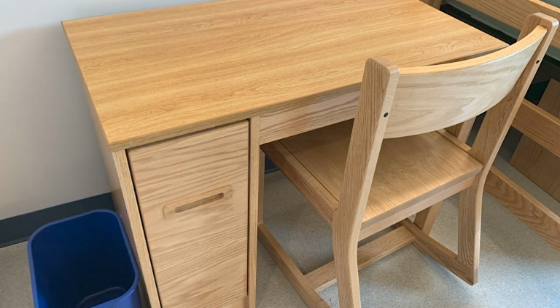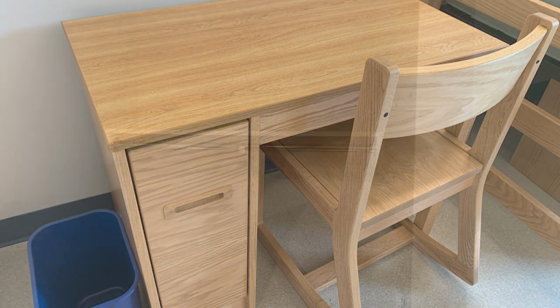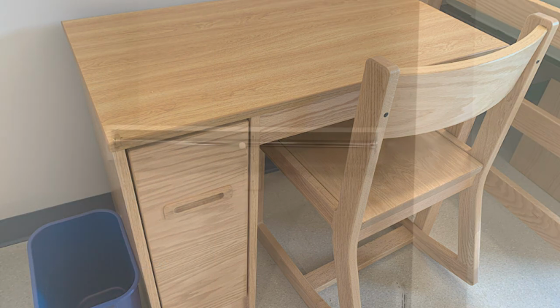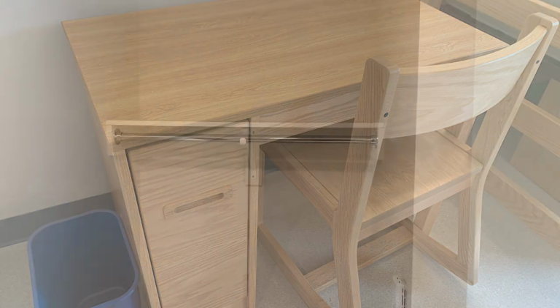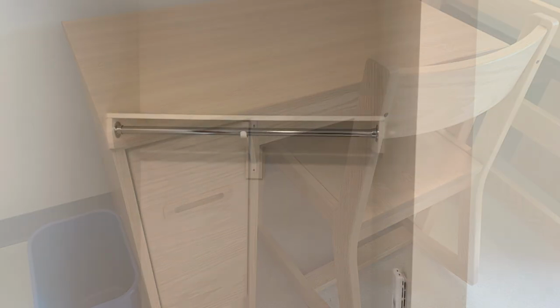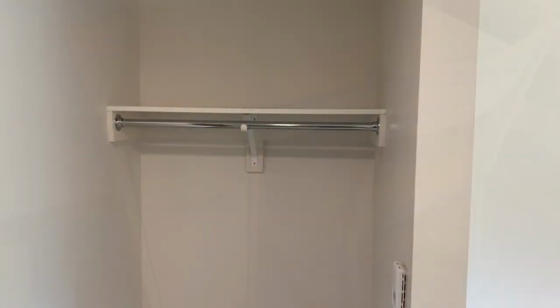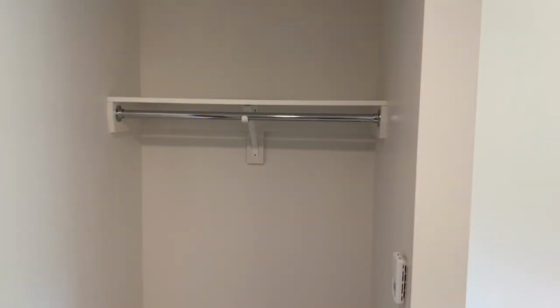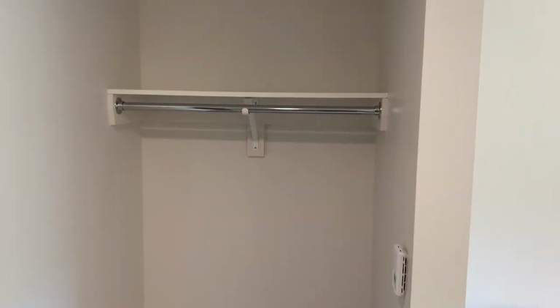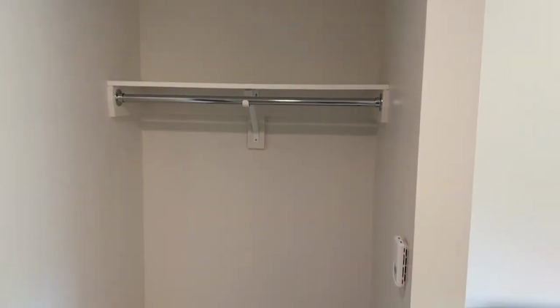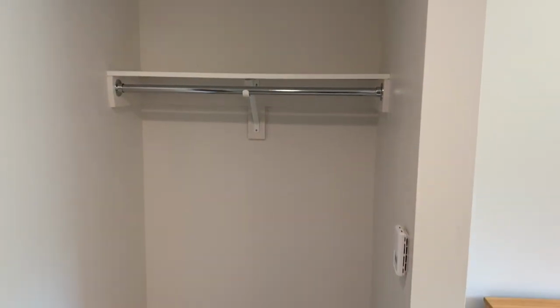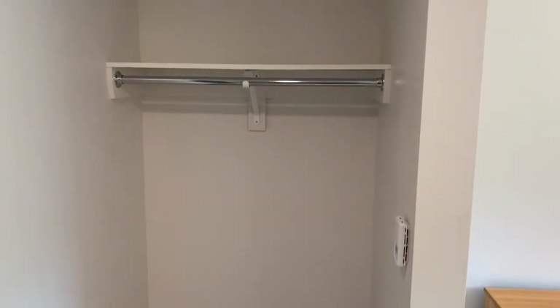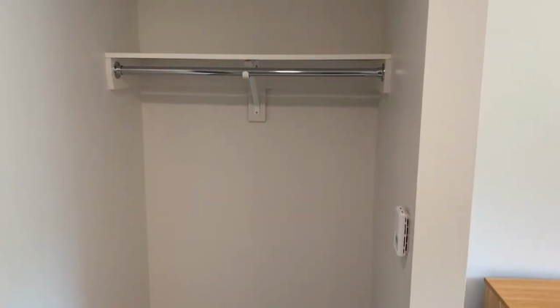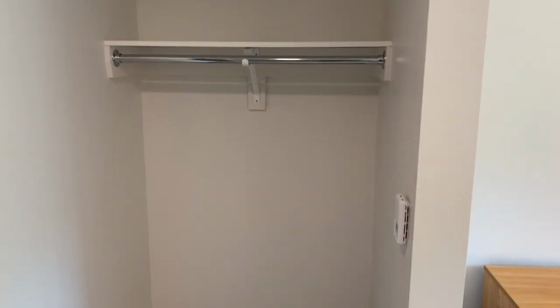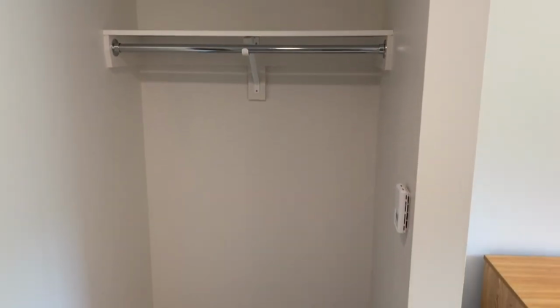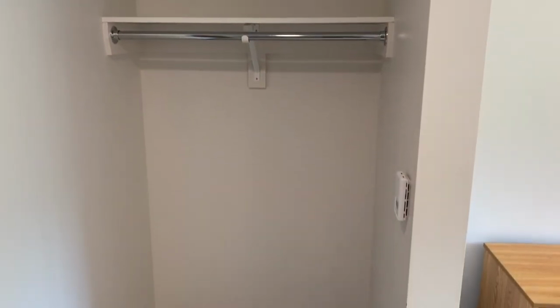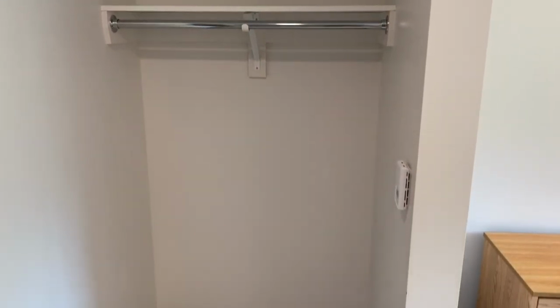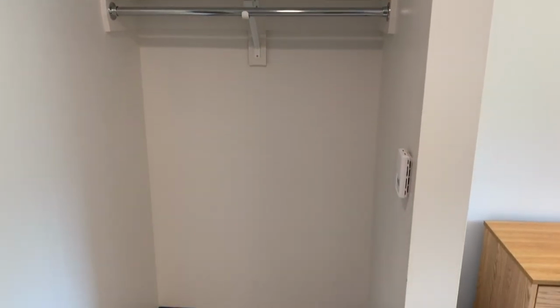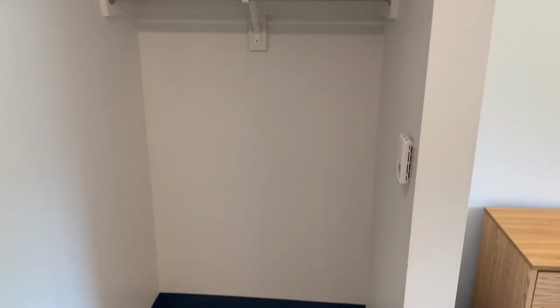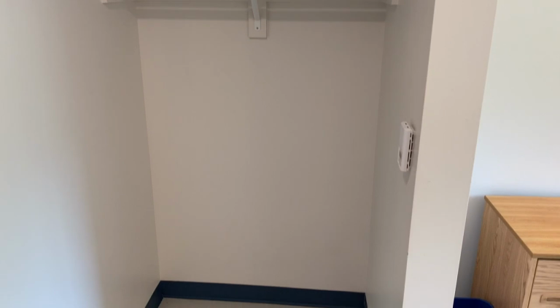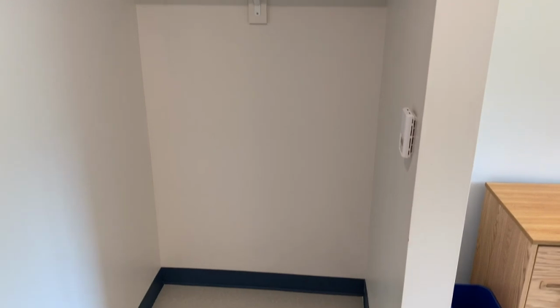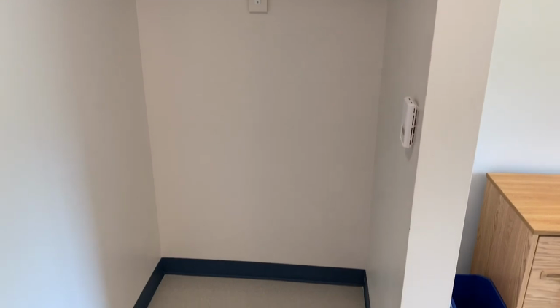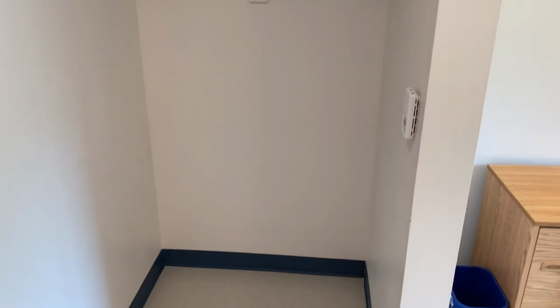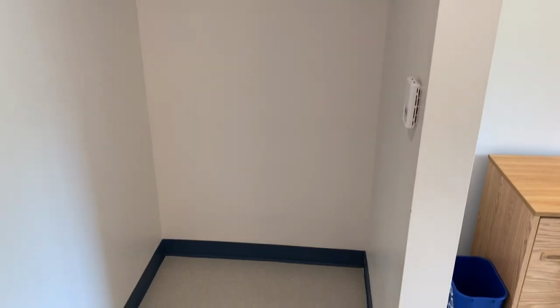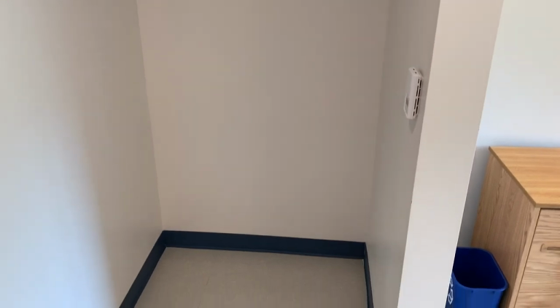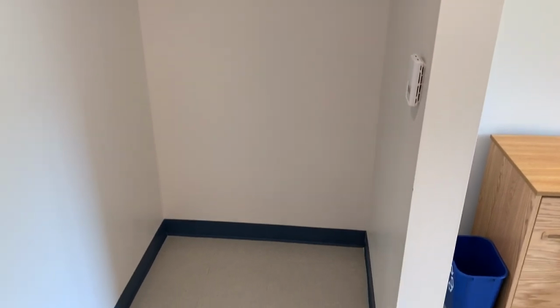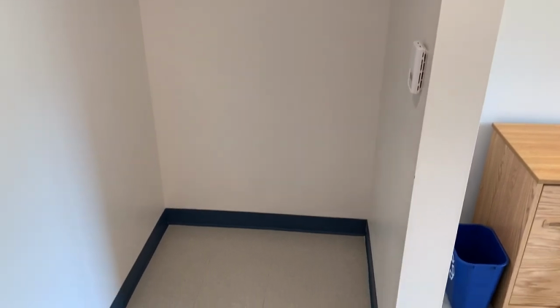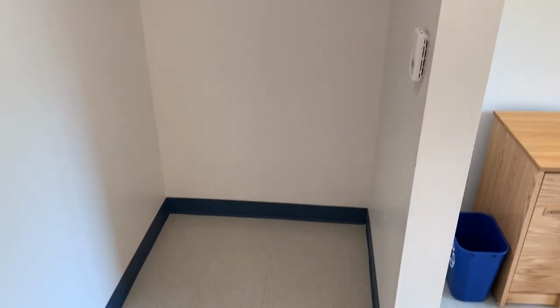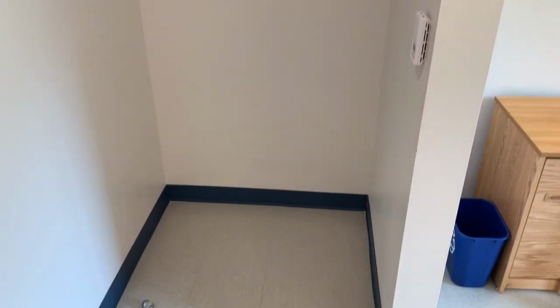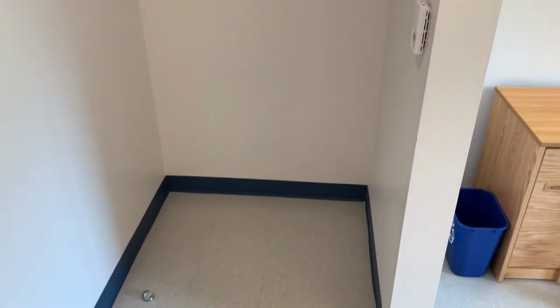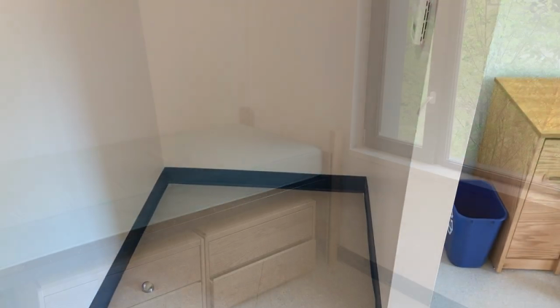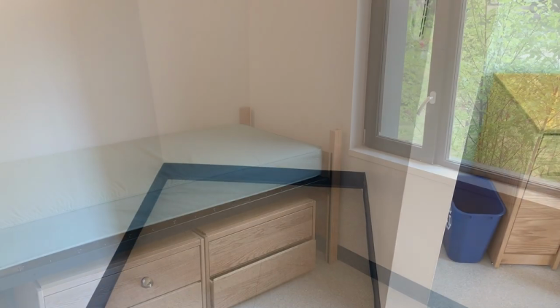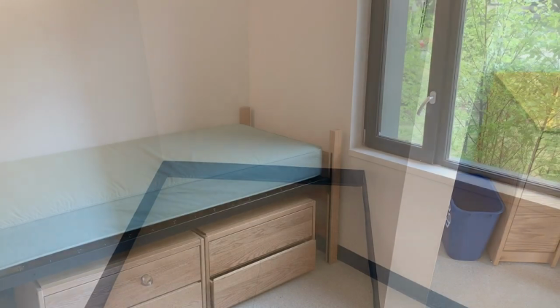In every double room, you will find two nooks for residents to hang their clothes and store some items.